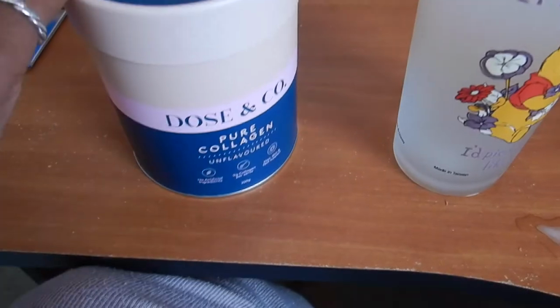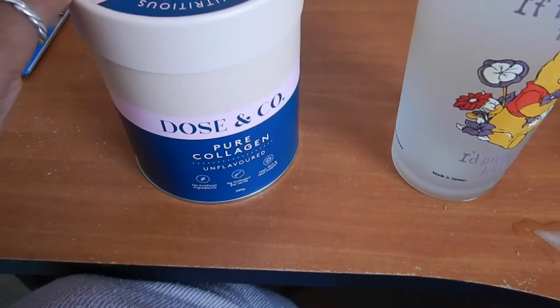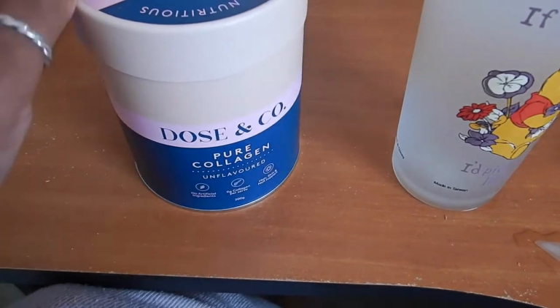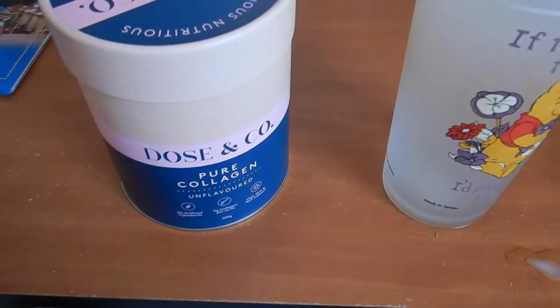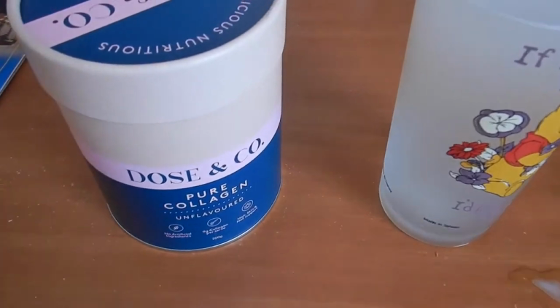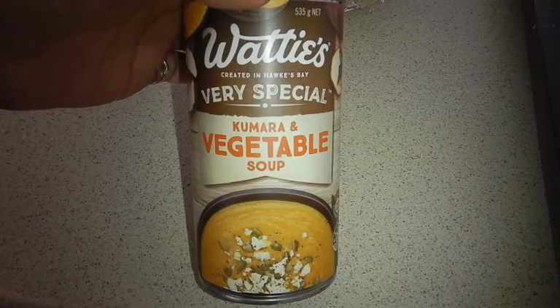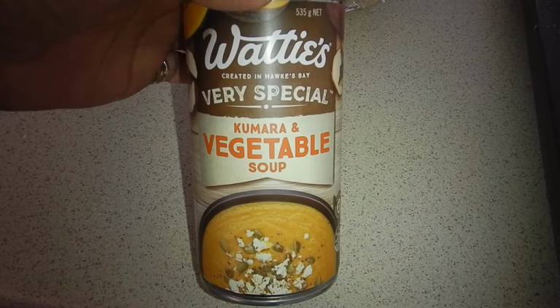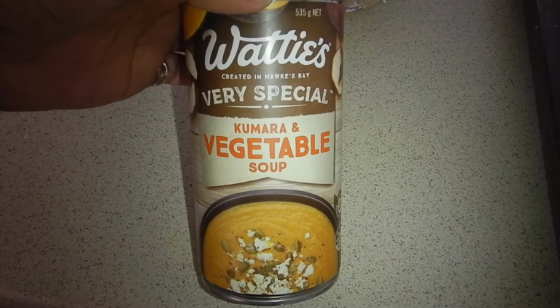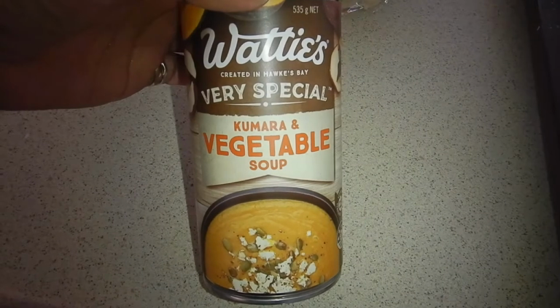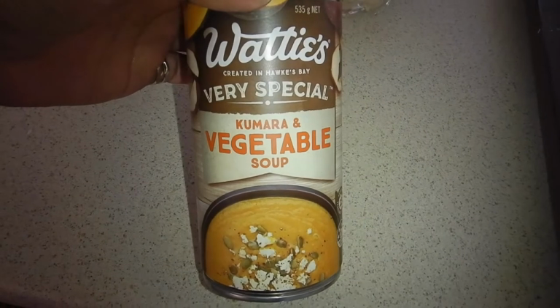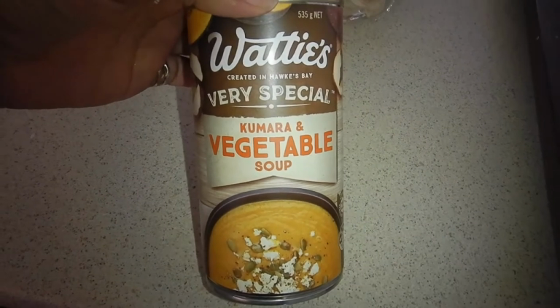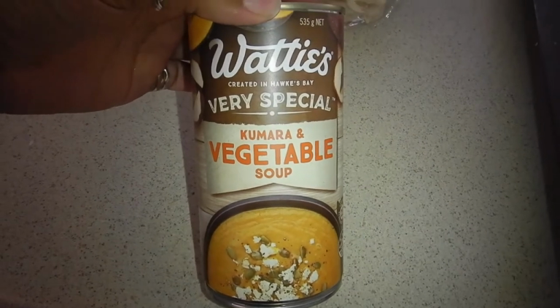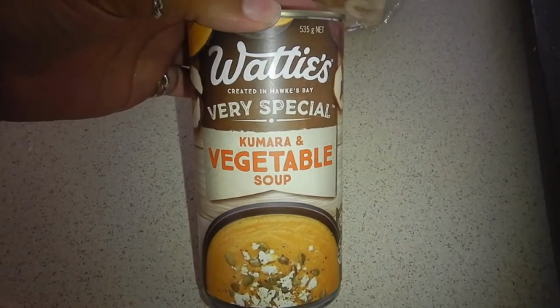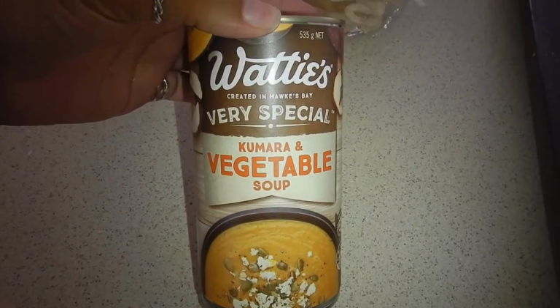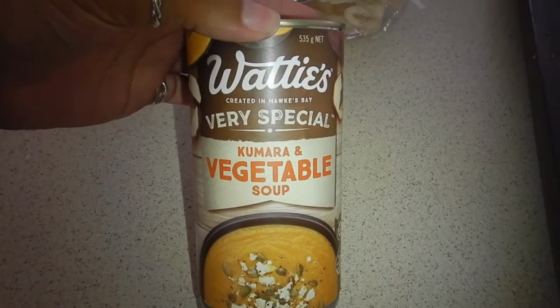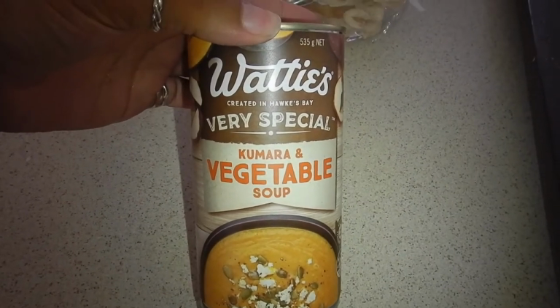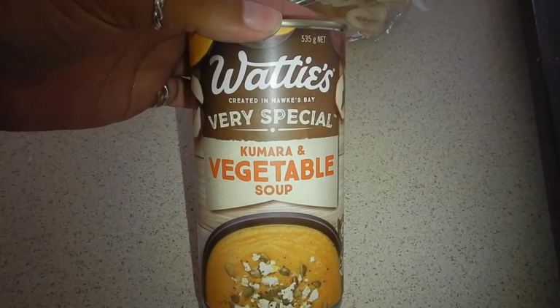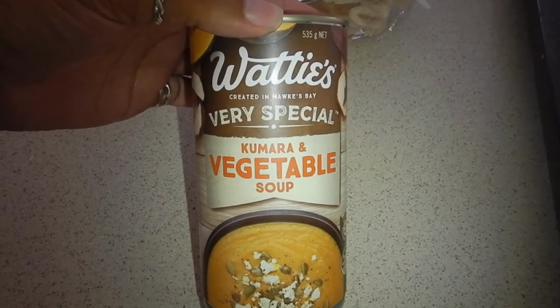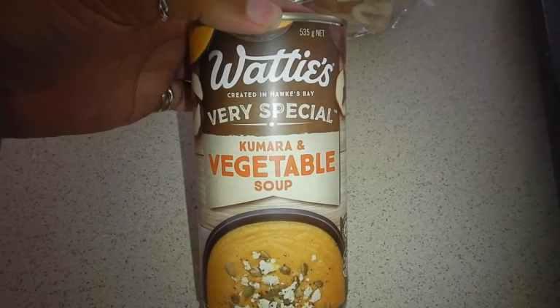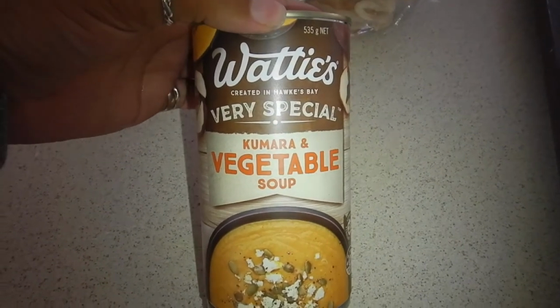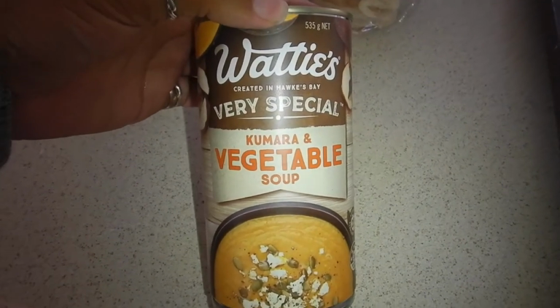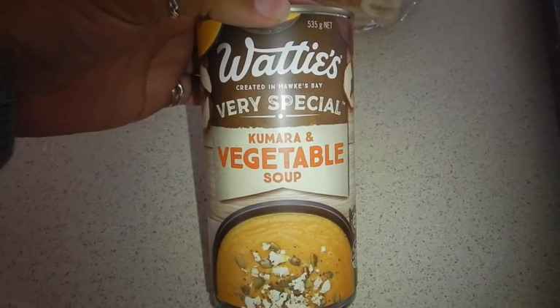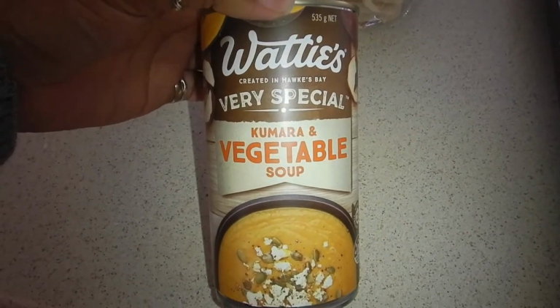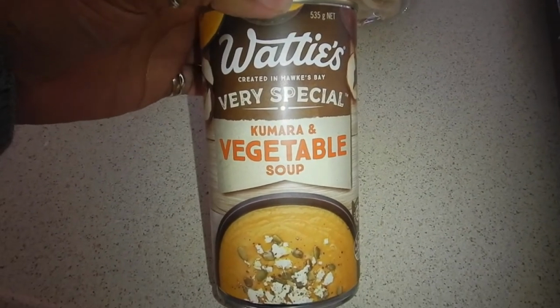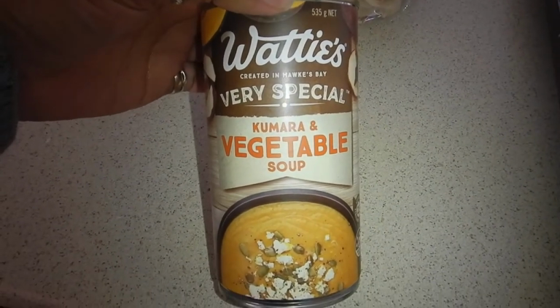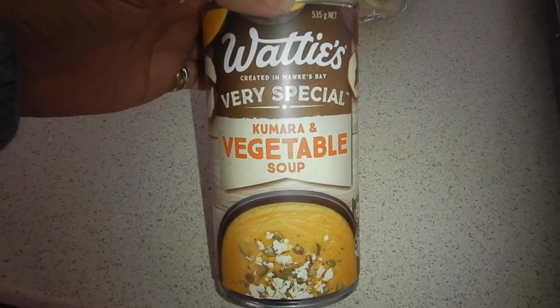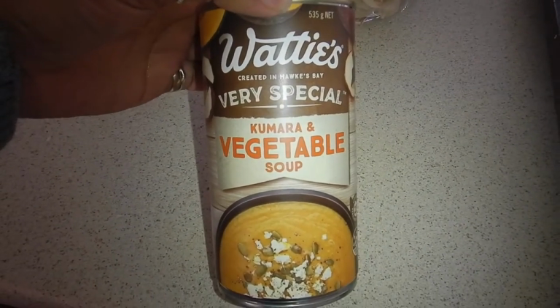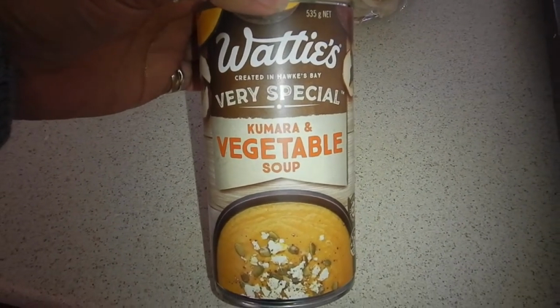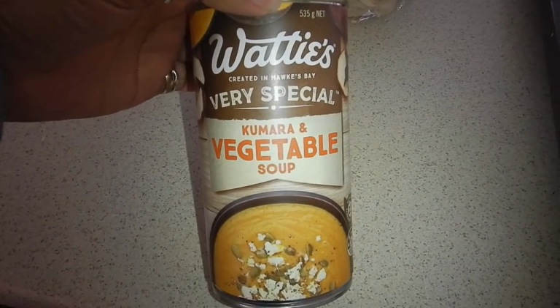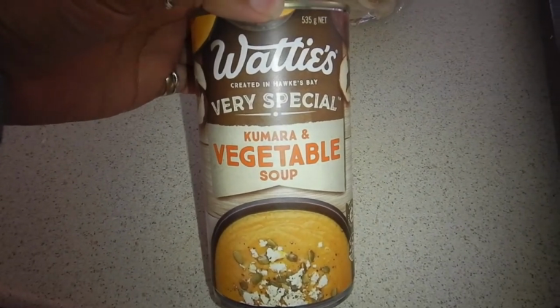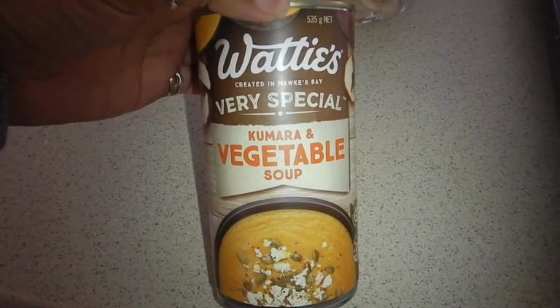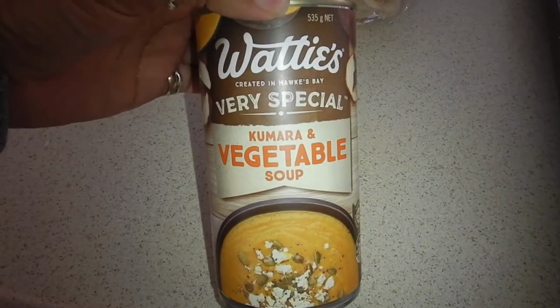$35. I'm going to add my collagen powder to my soup today. Let's see how it goes.